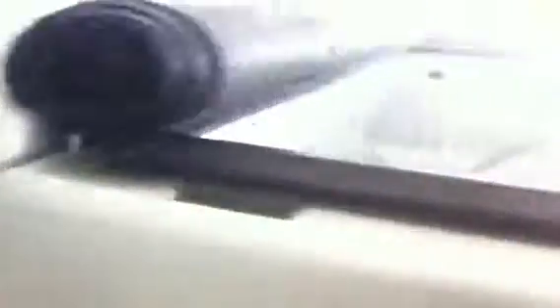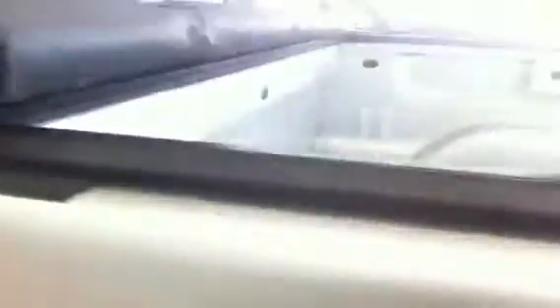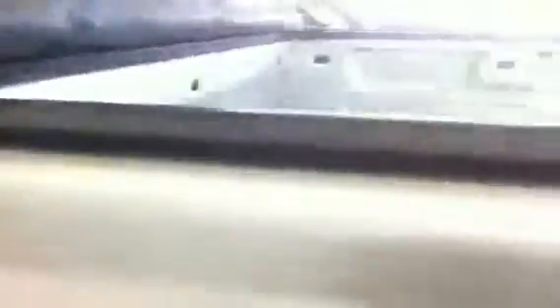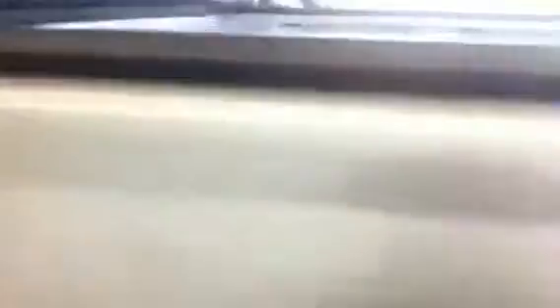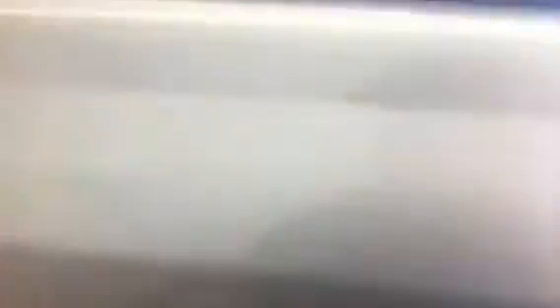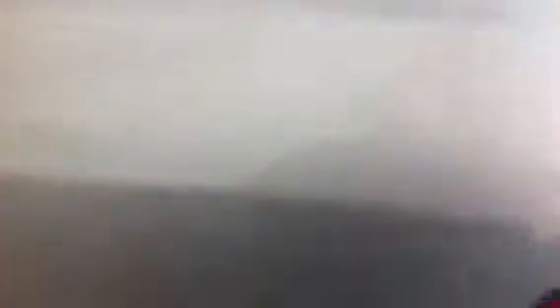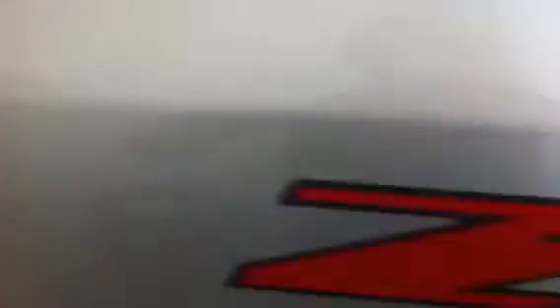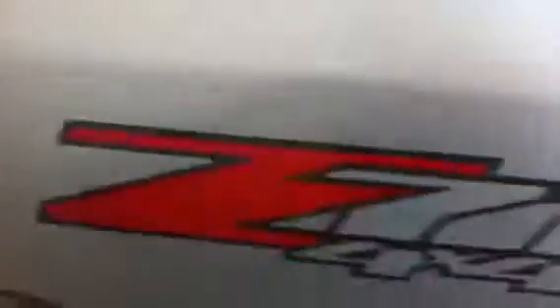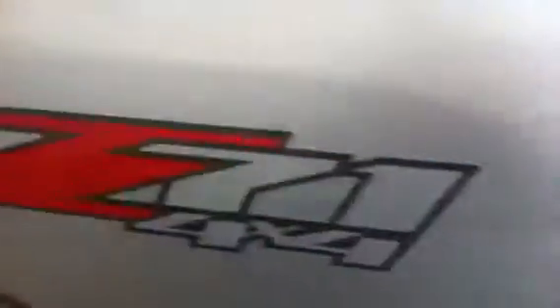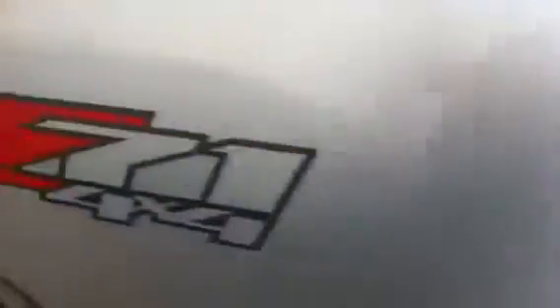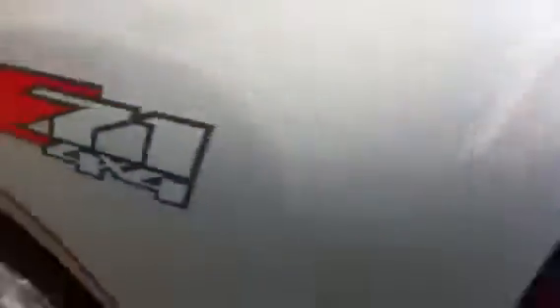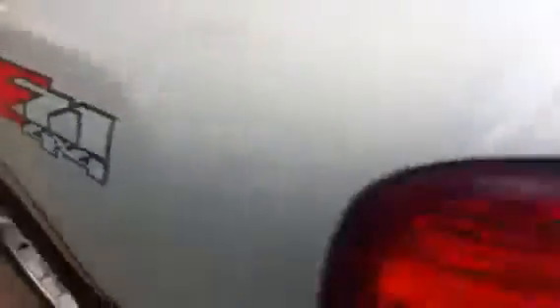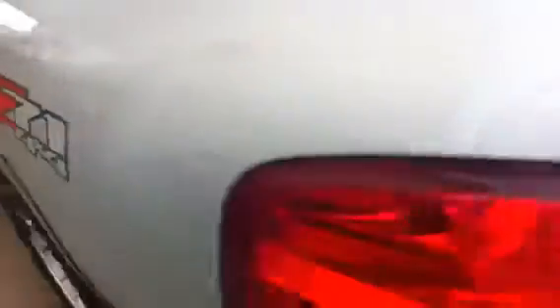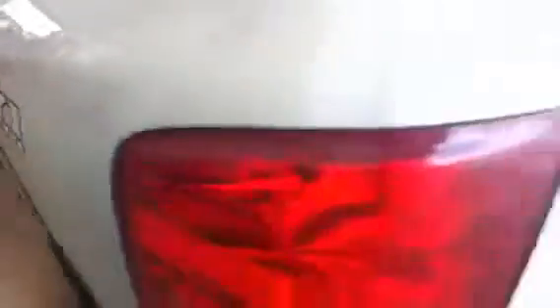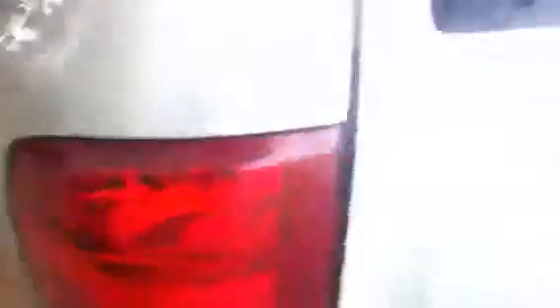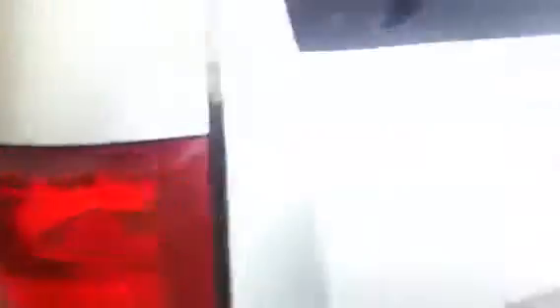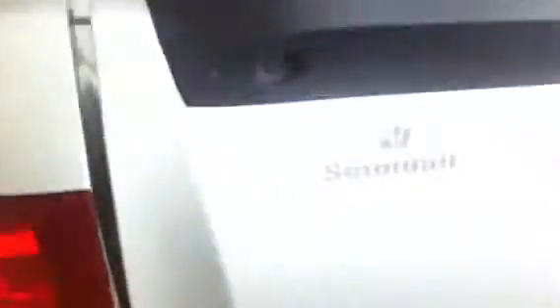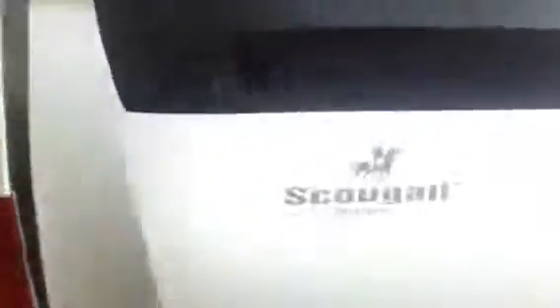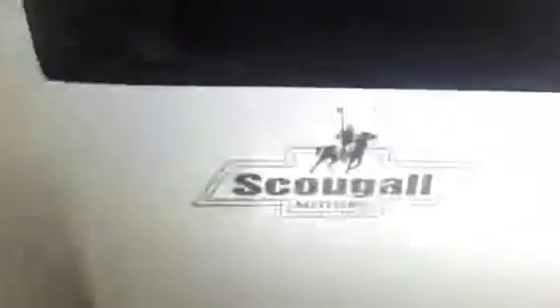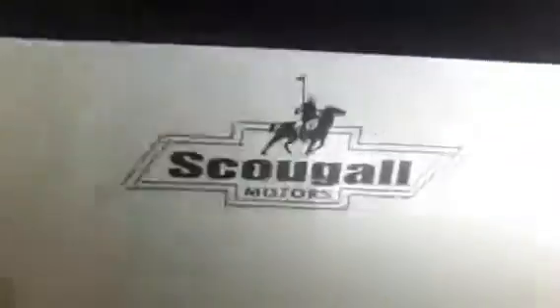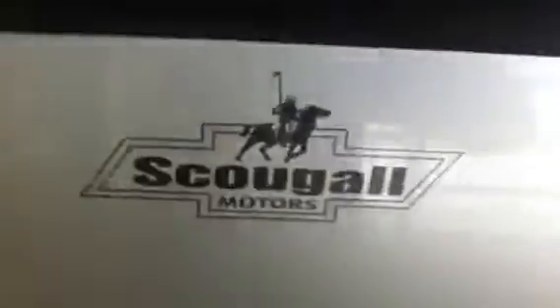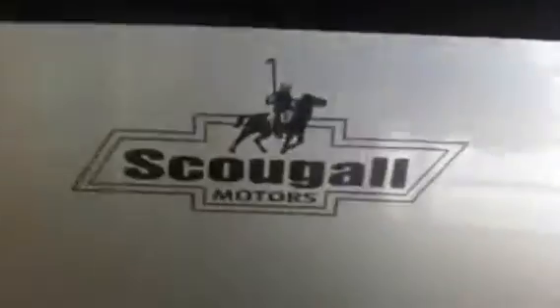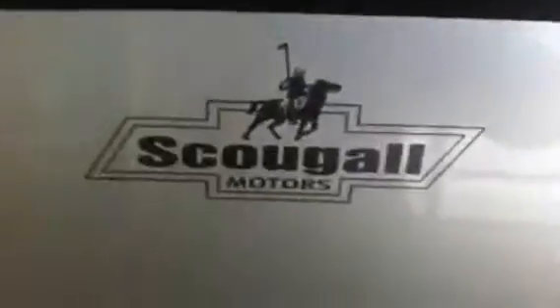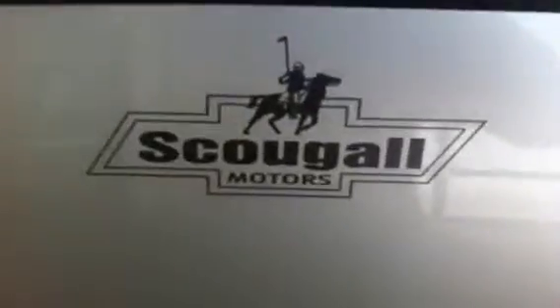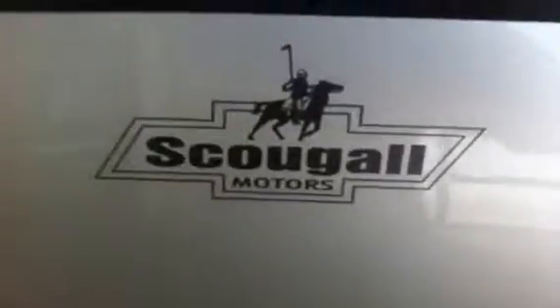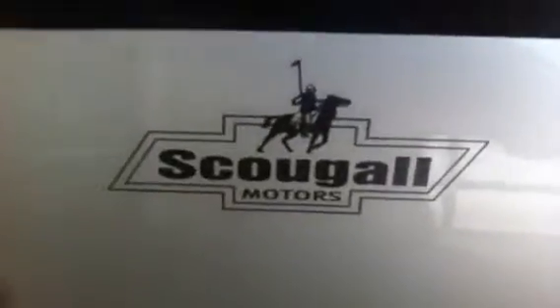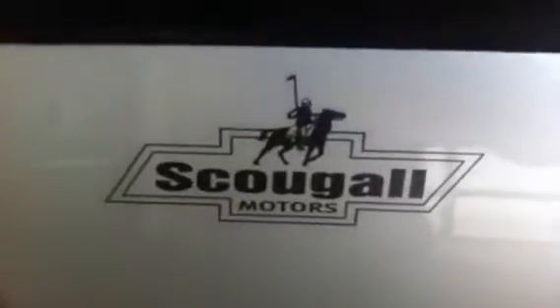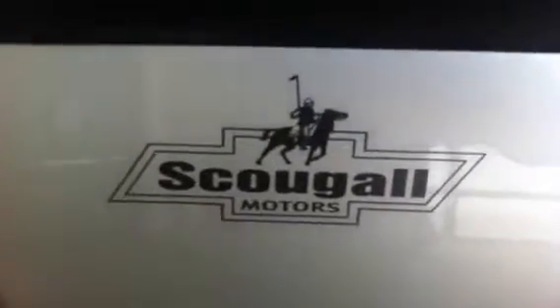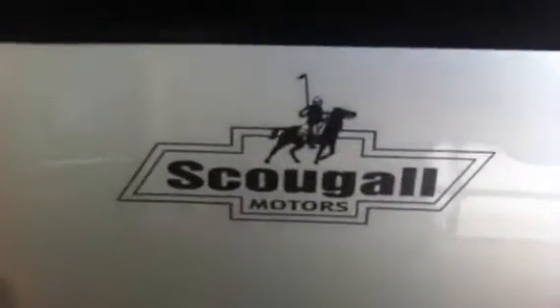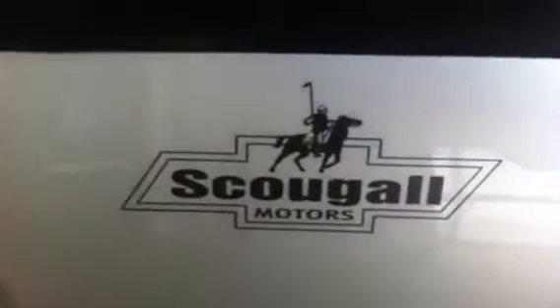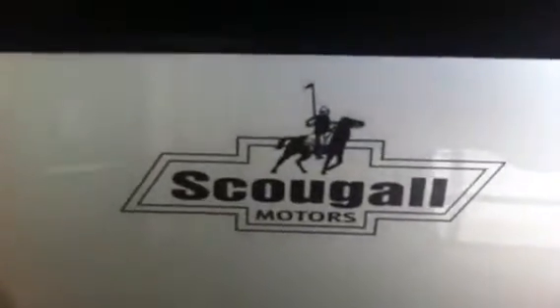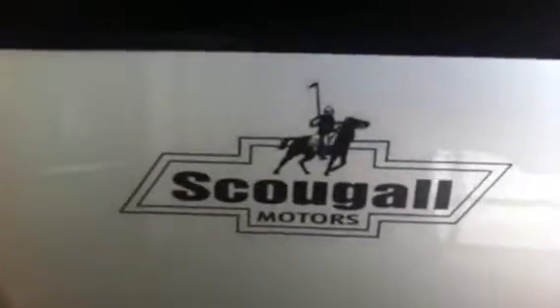We are Skougal Motors in Fort McLeod. Come visit us at 869 12th Street. Thanks for watching and have a good day.